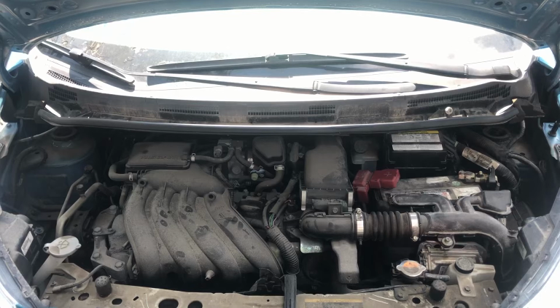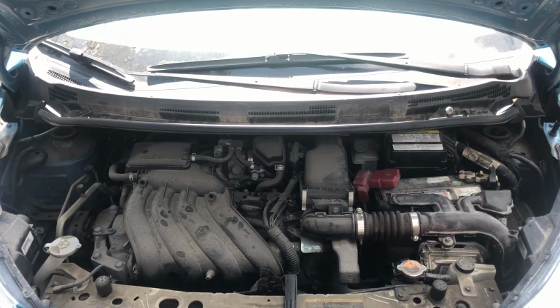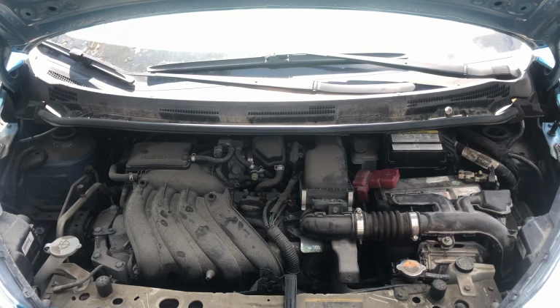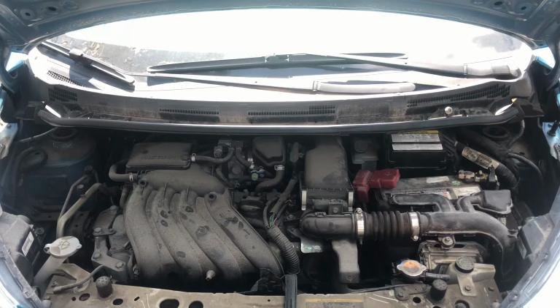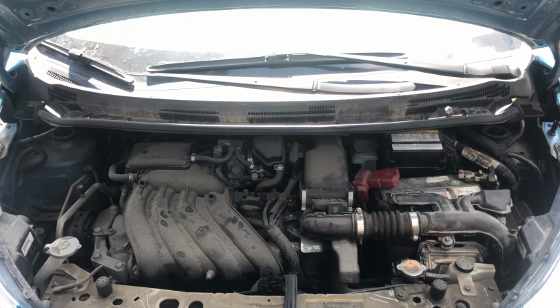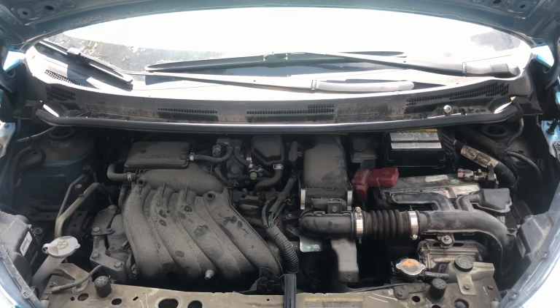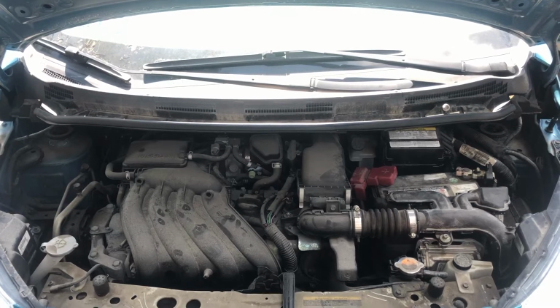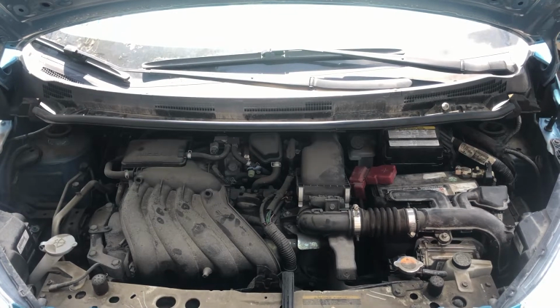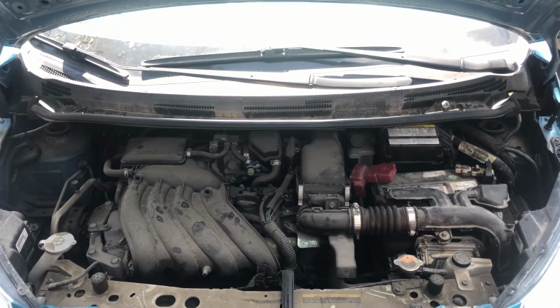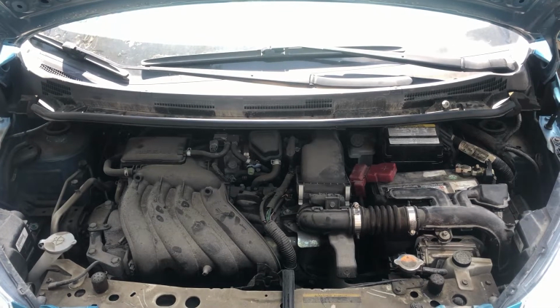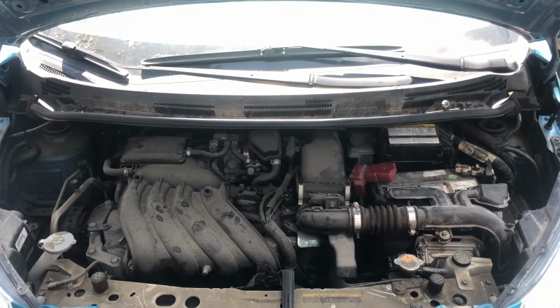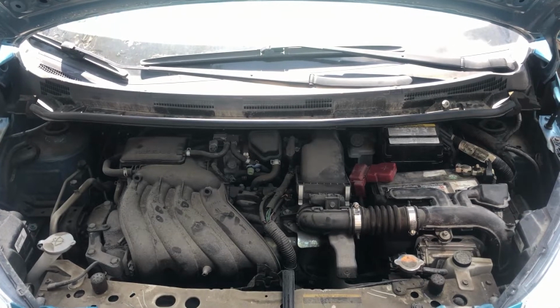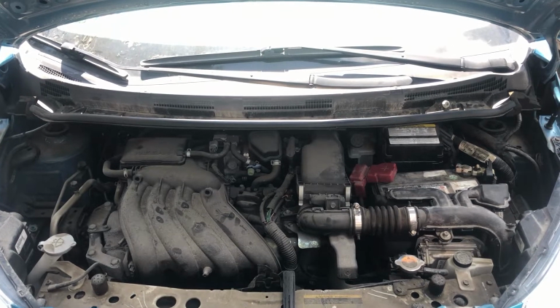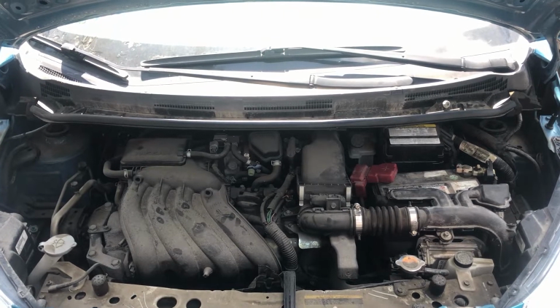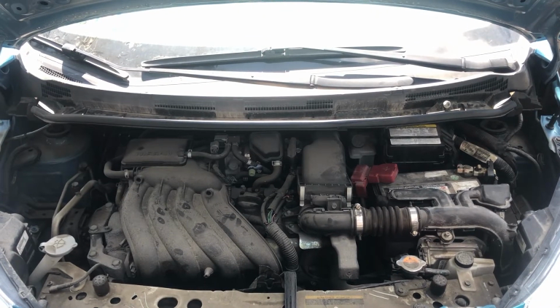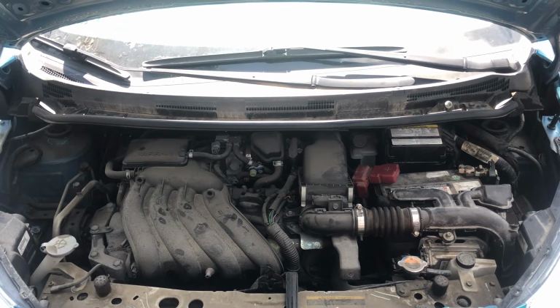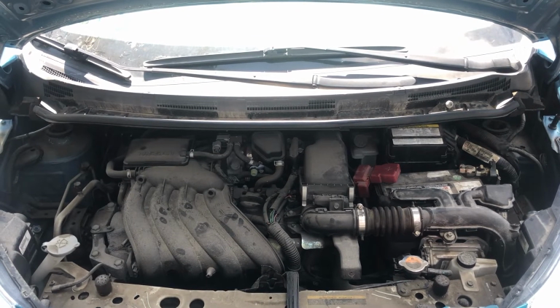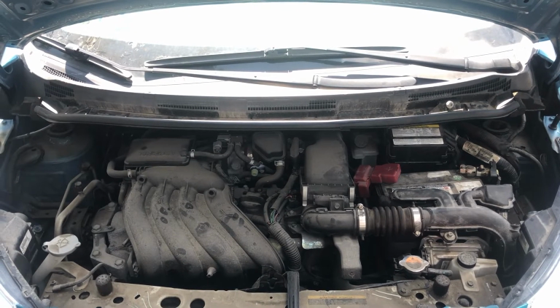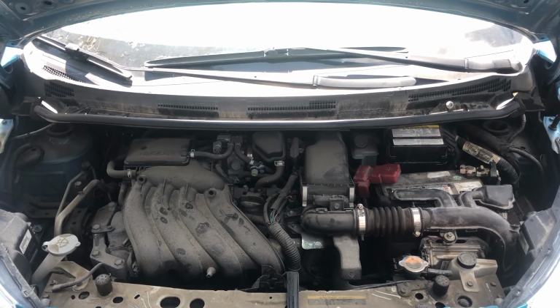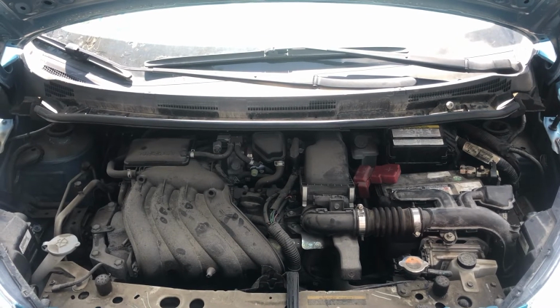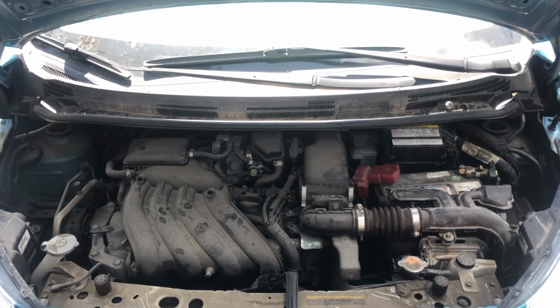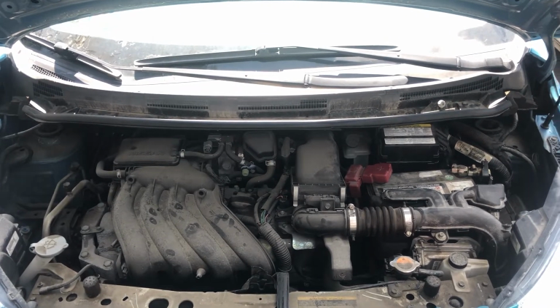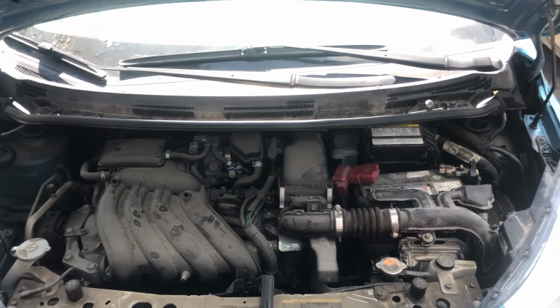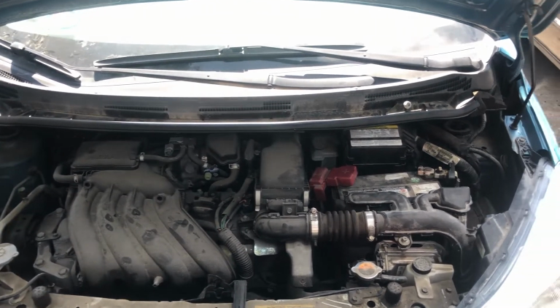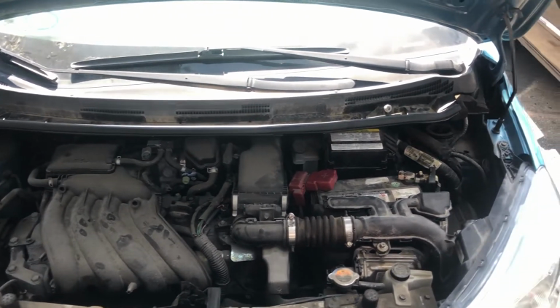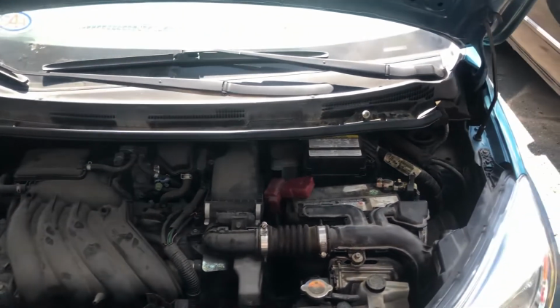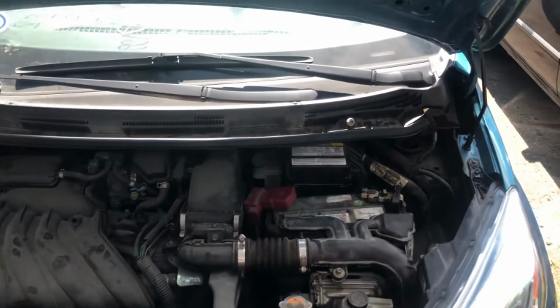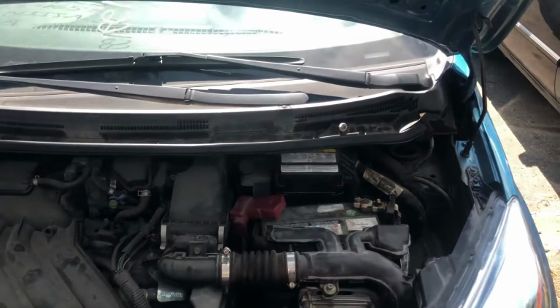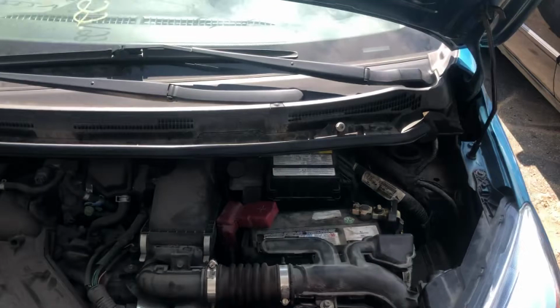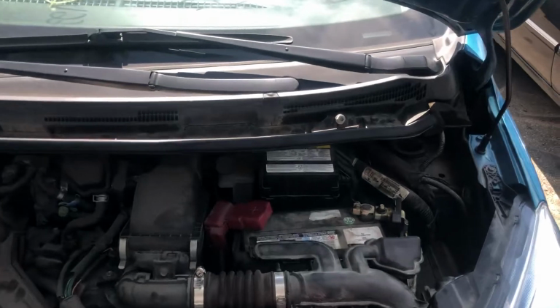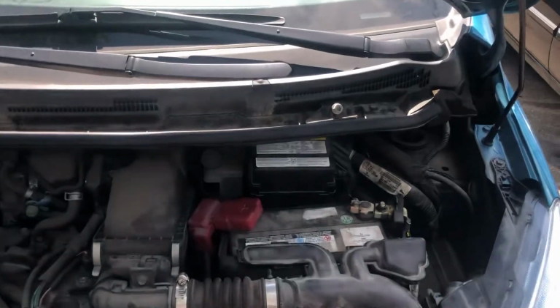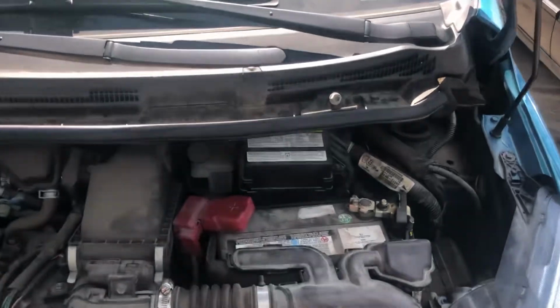Welcome to Simon's Carfix. Today we'll be showing you the fuse box locations for a 2016 Nissan Versa.